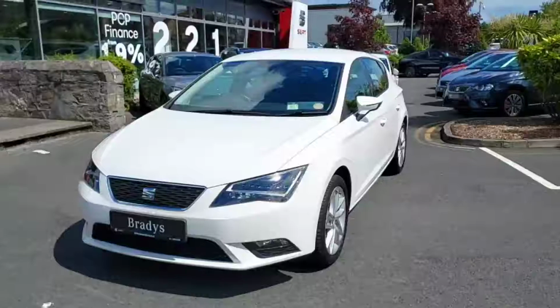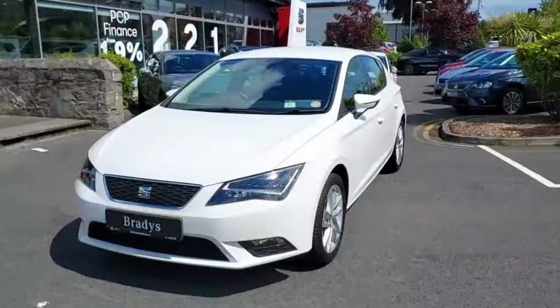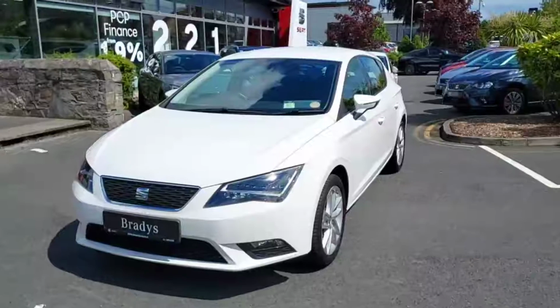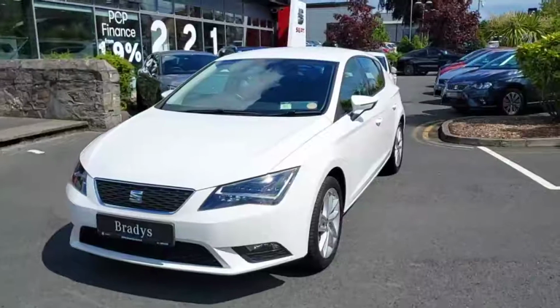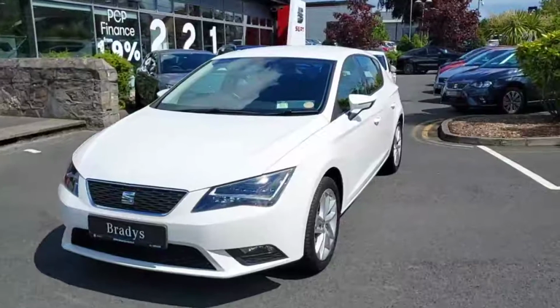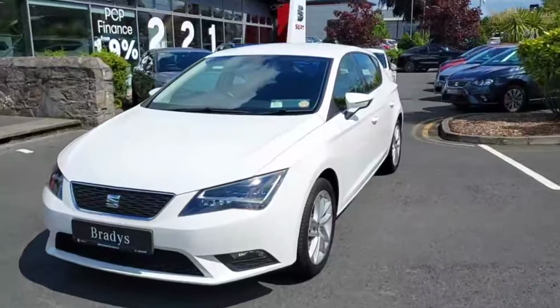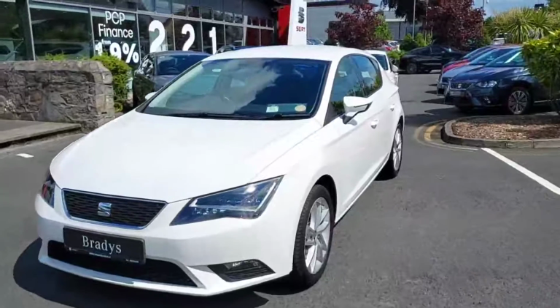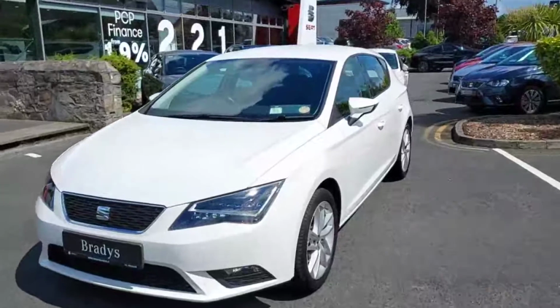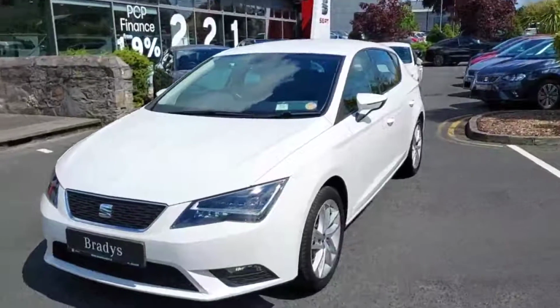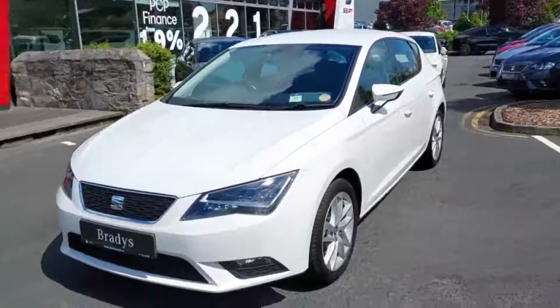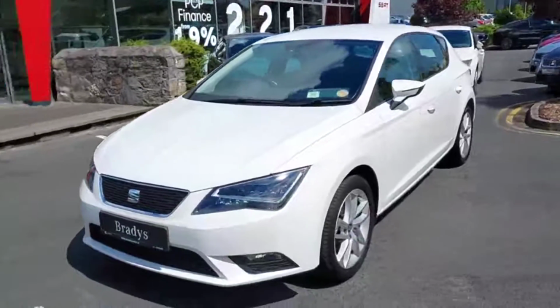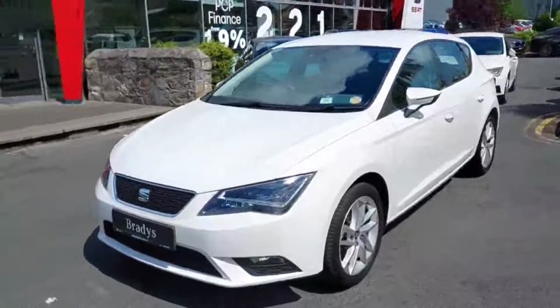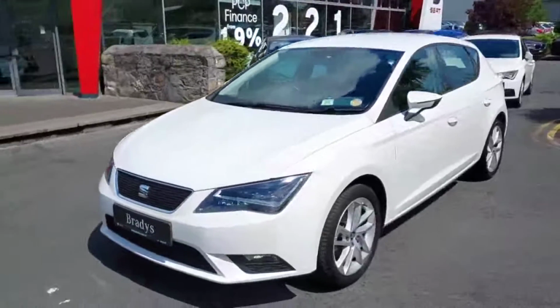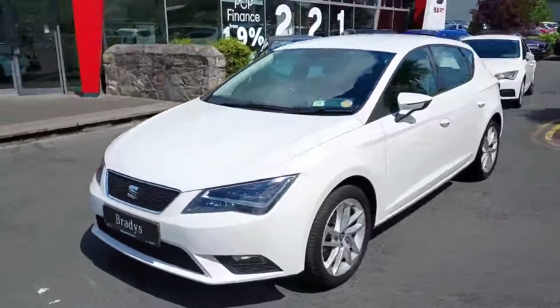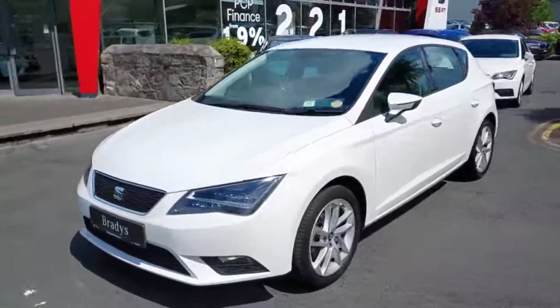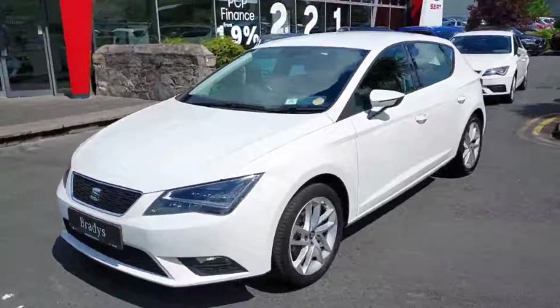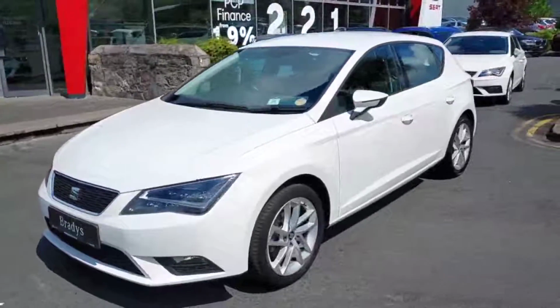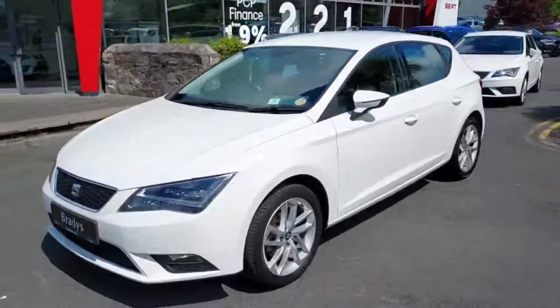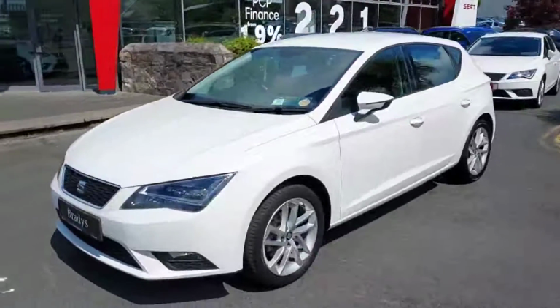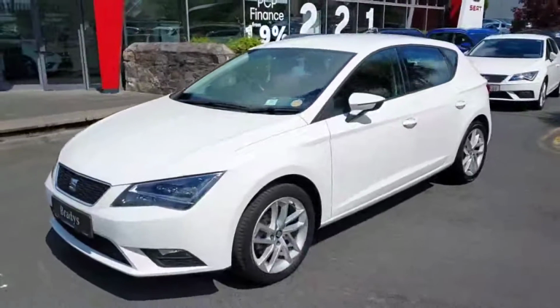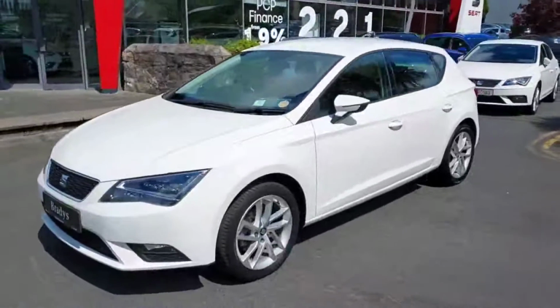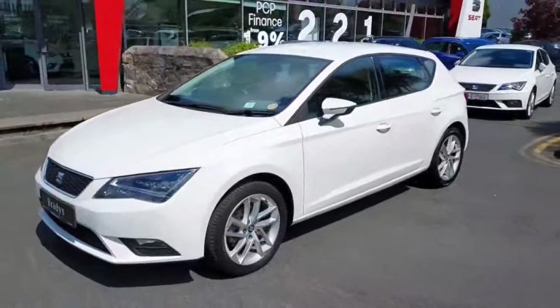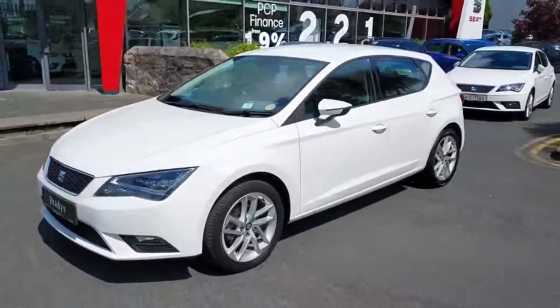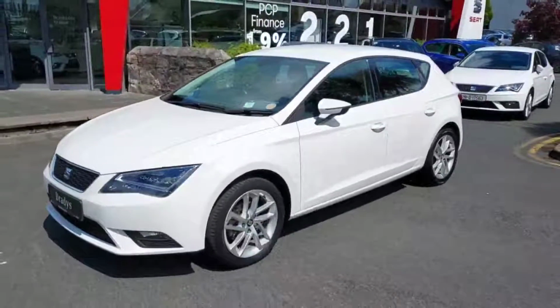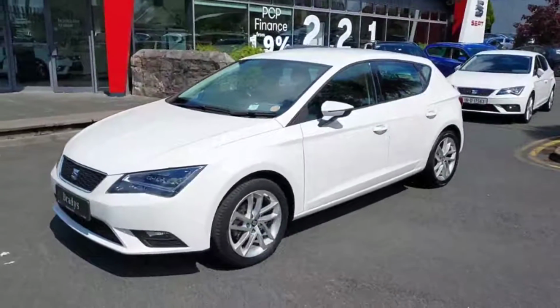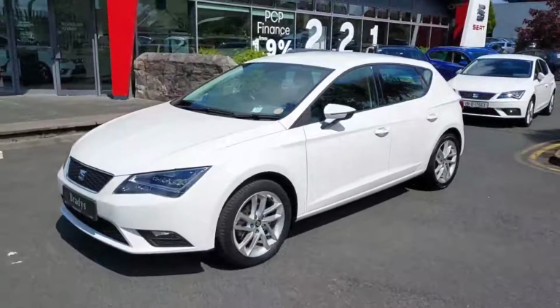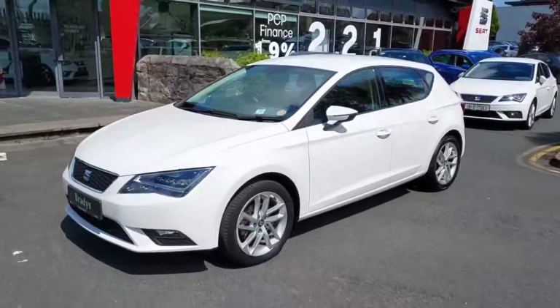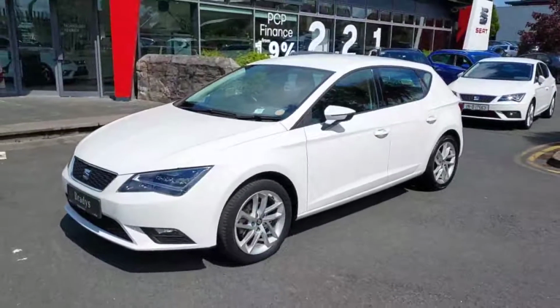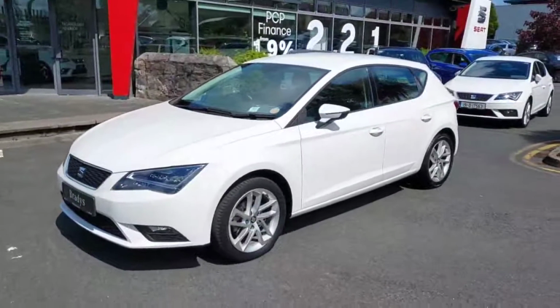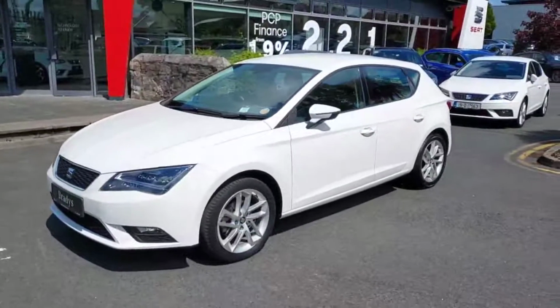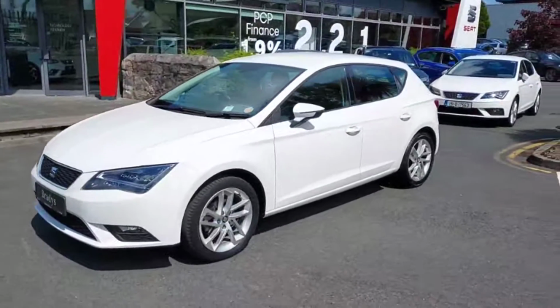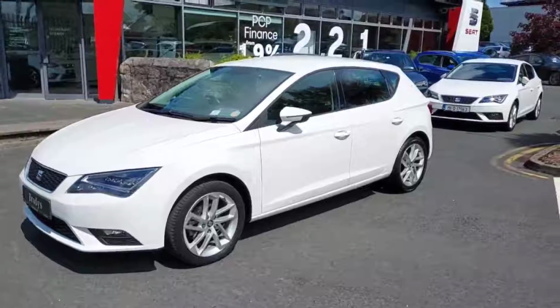Hey guys, Cian here from Brady's Seat Castanoc. Today I'm going to be showing you our 171 Seat Leon.